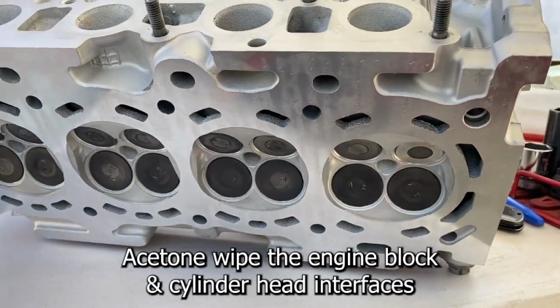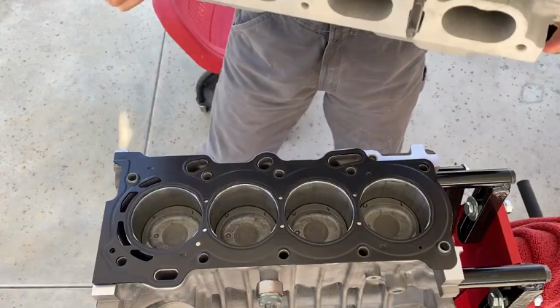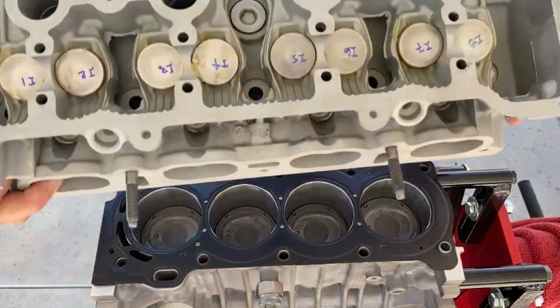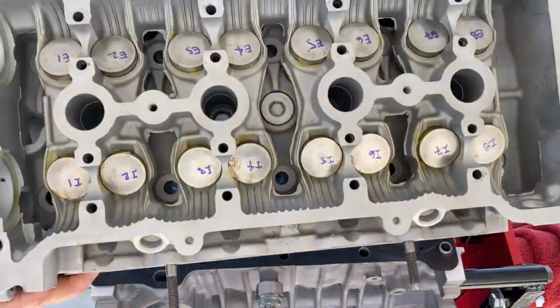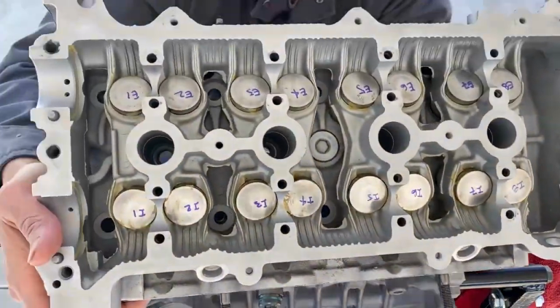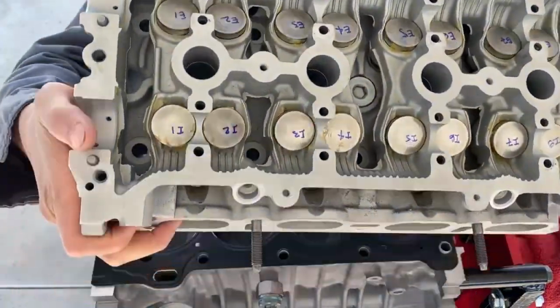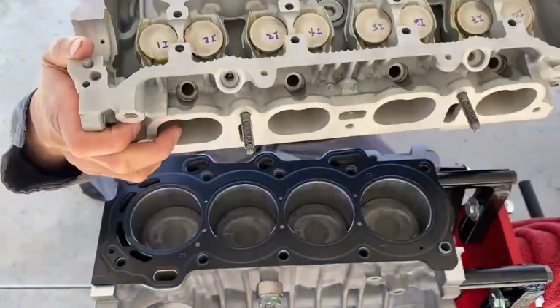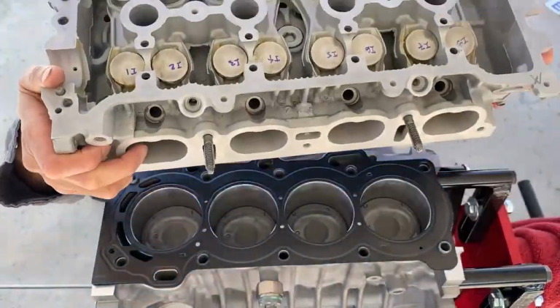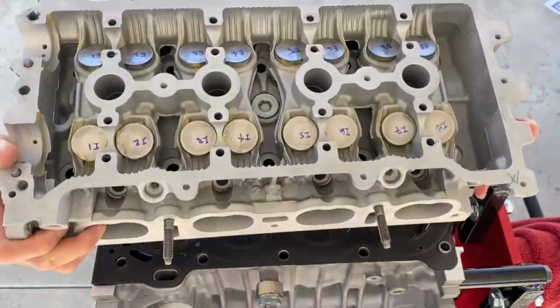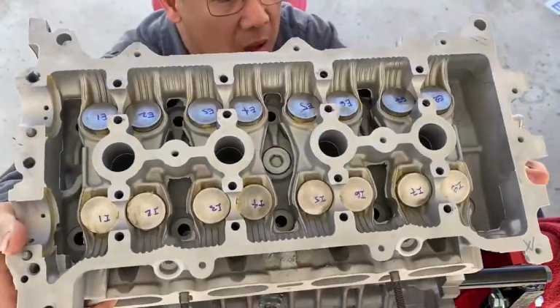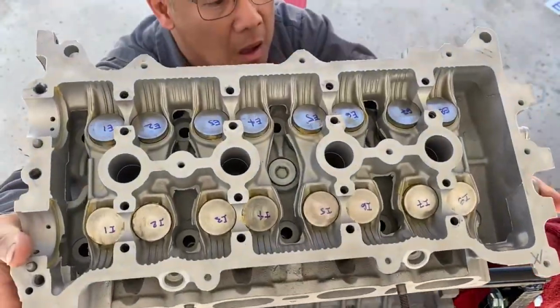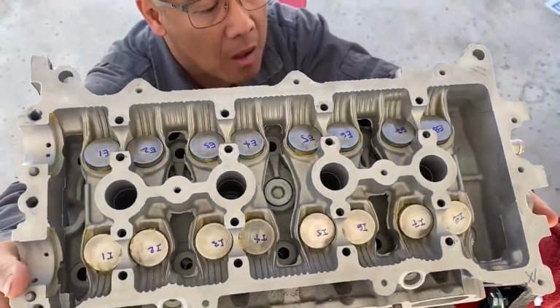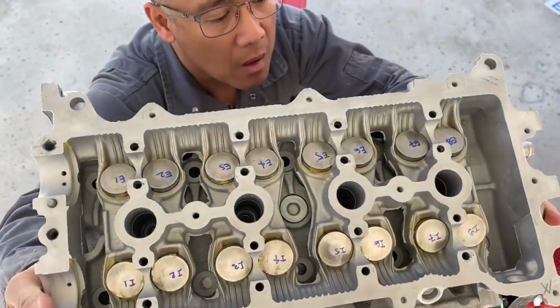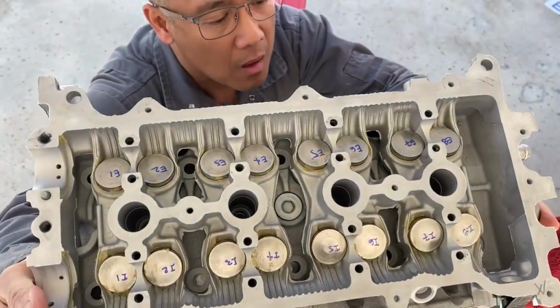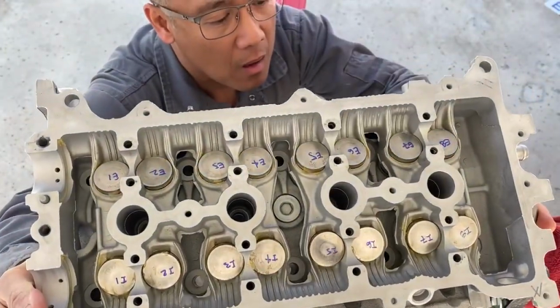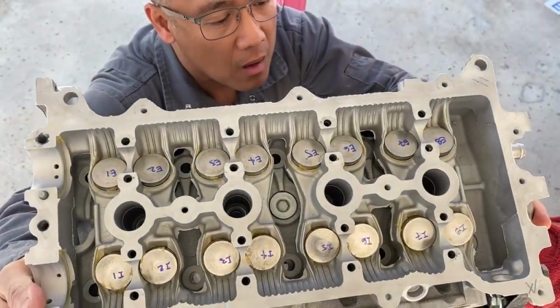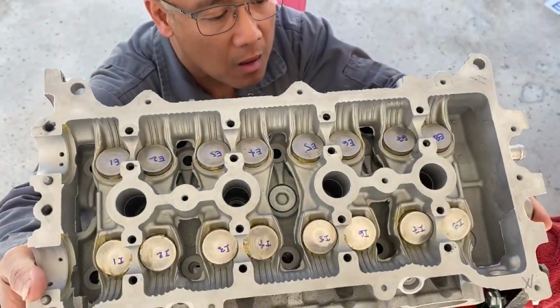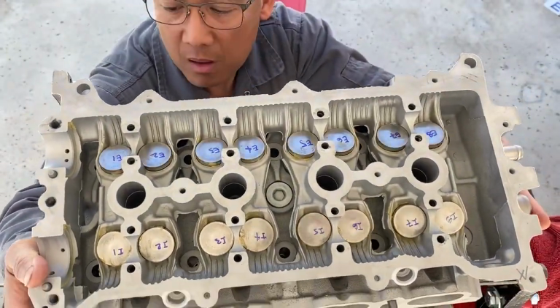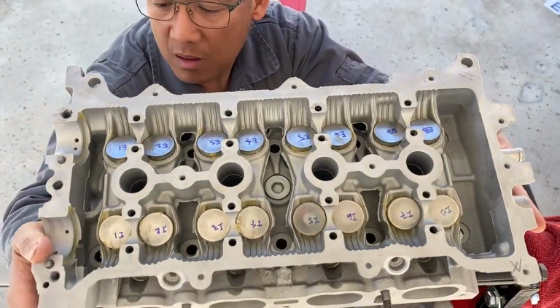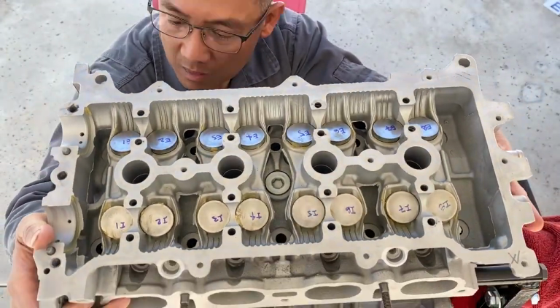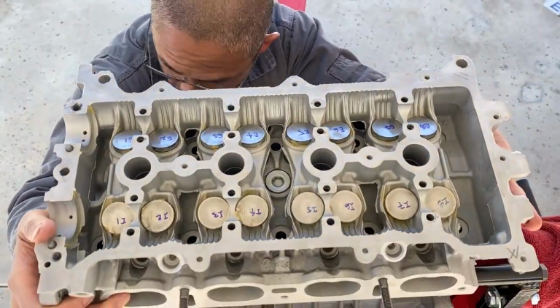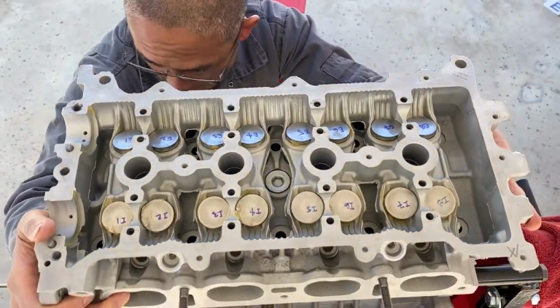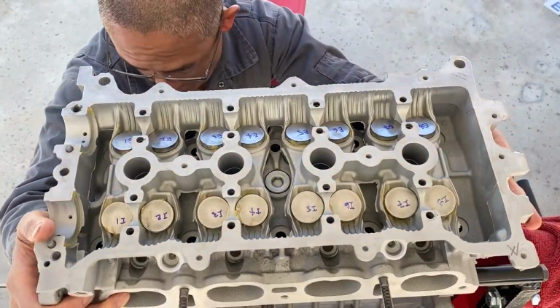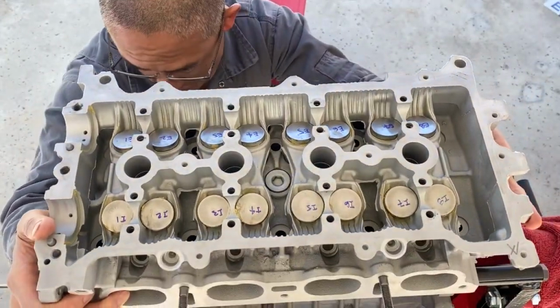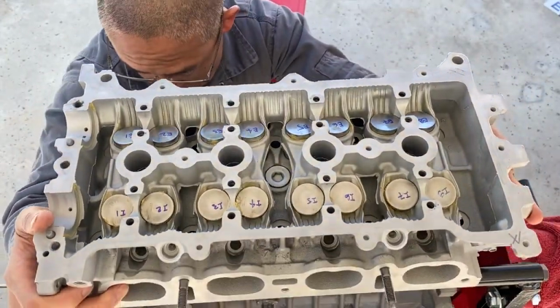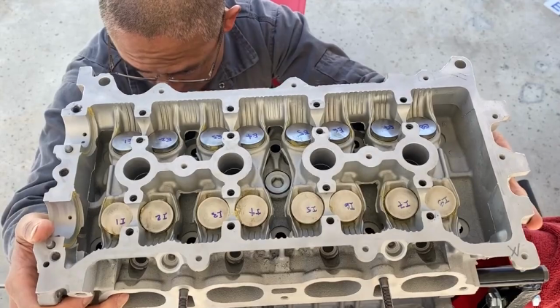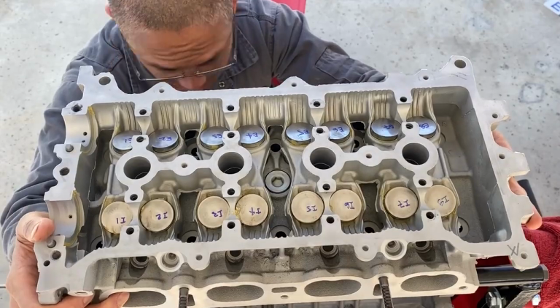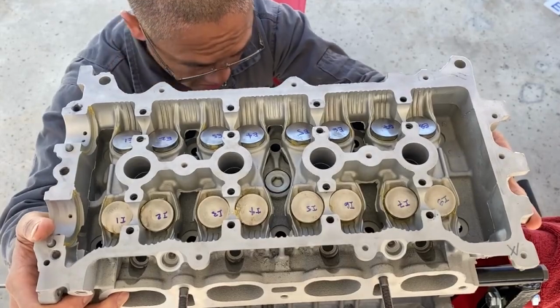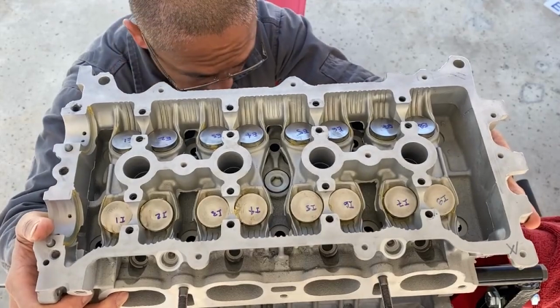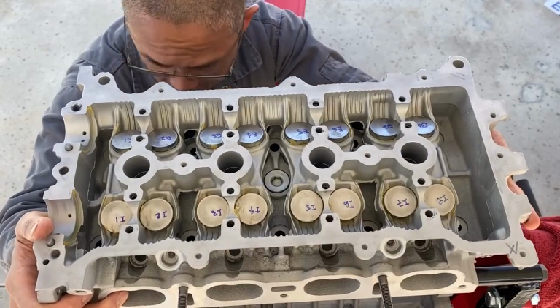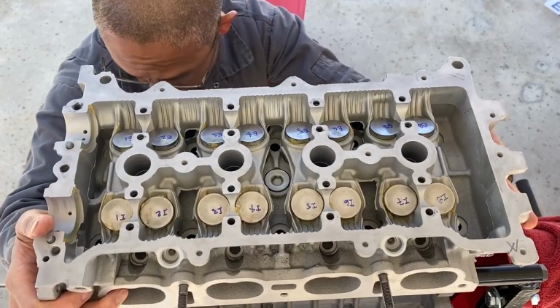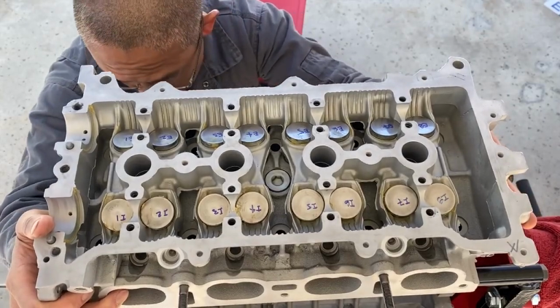When I install cylinder heads, I like to get low so I can verify the alignment of the dowel pins with the cylinder head.